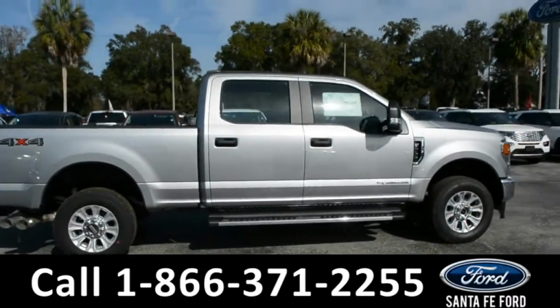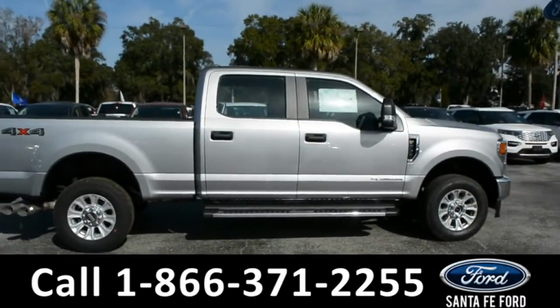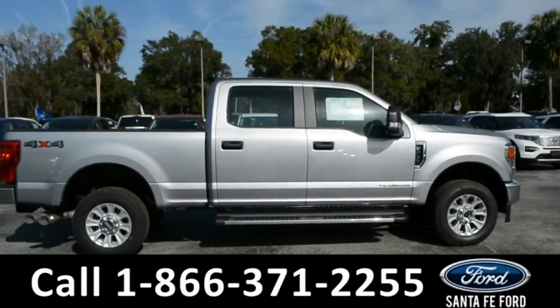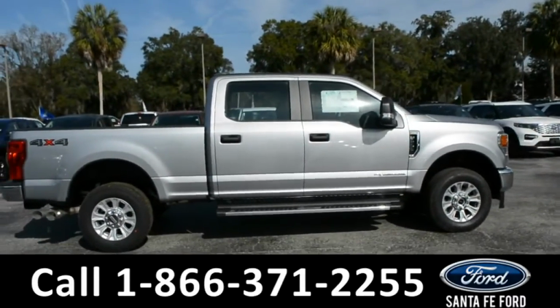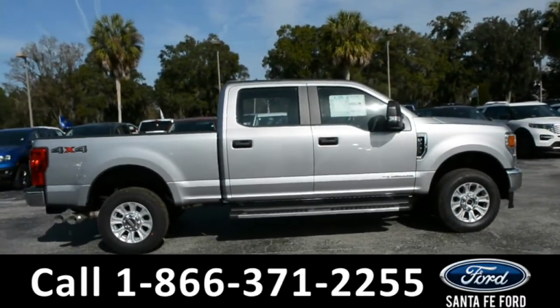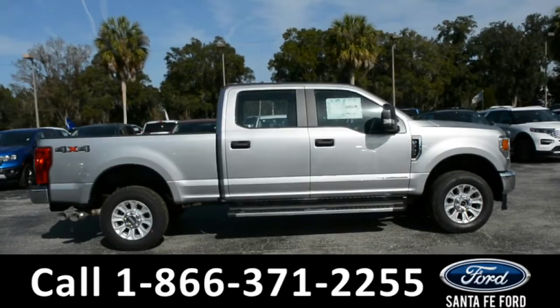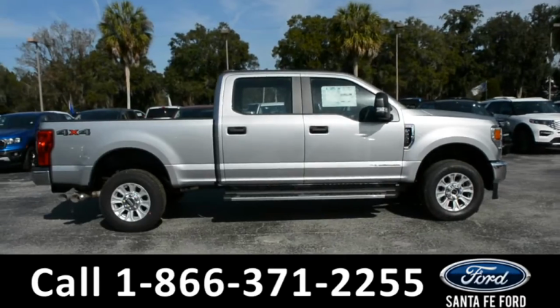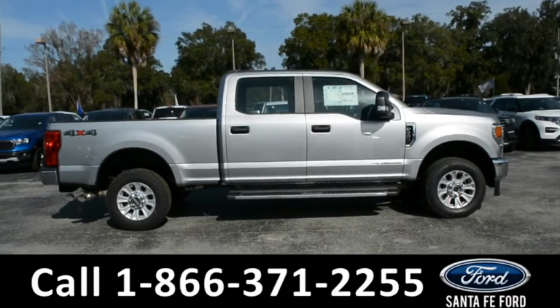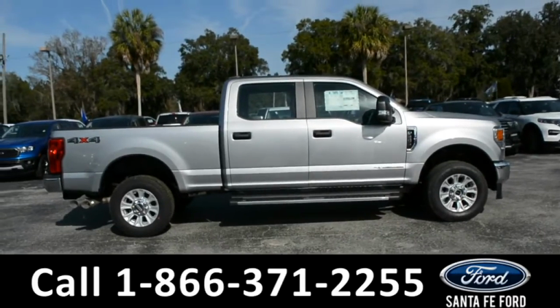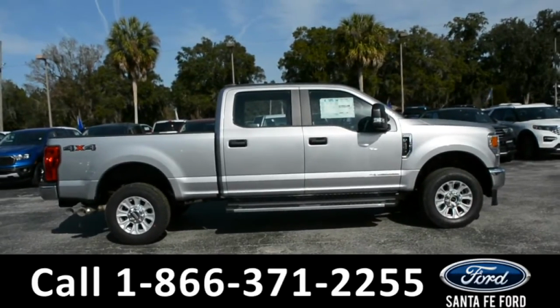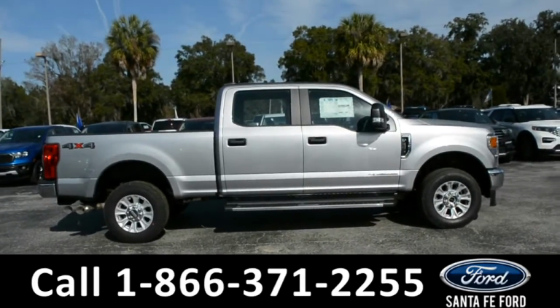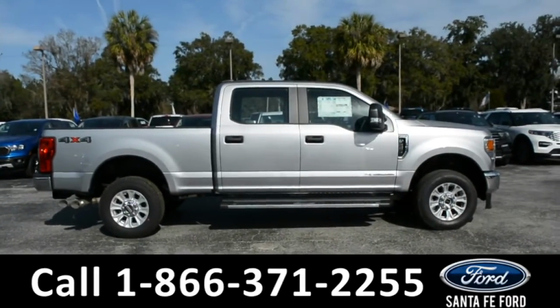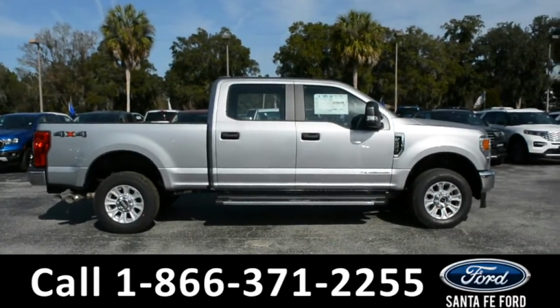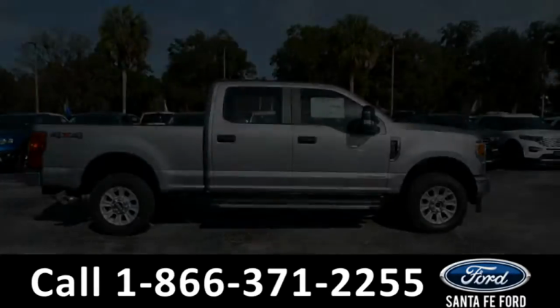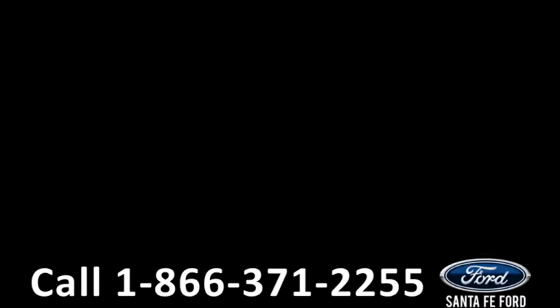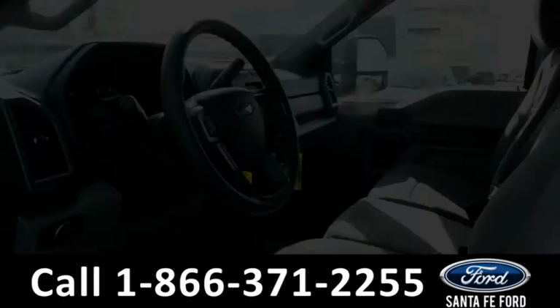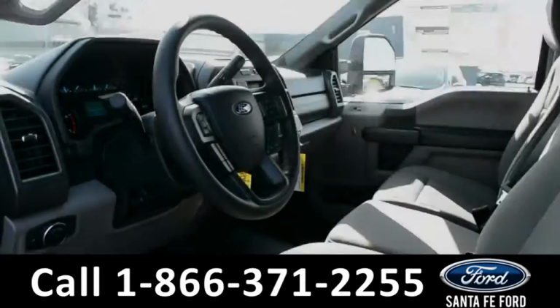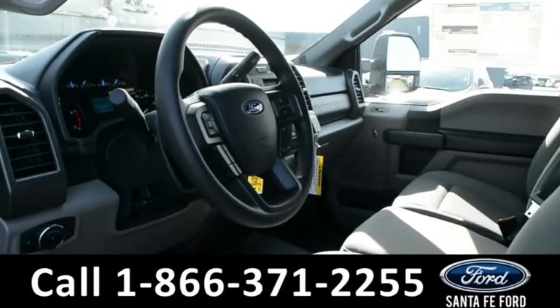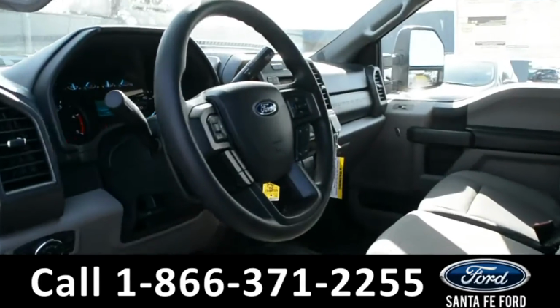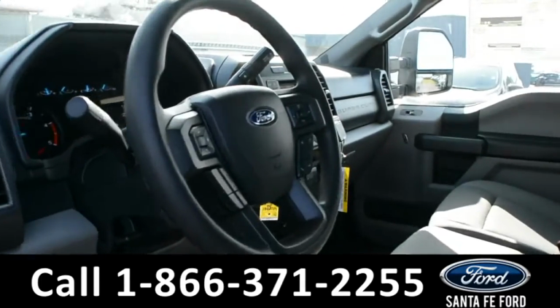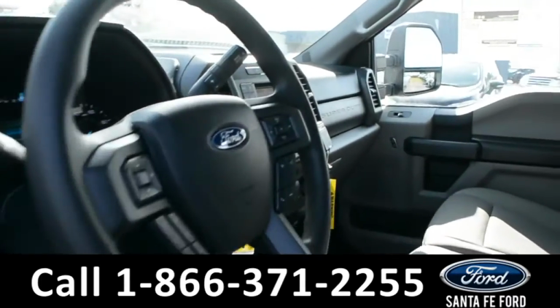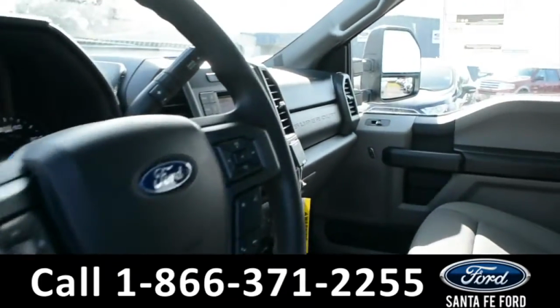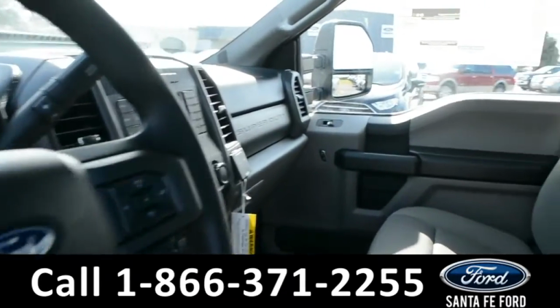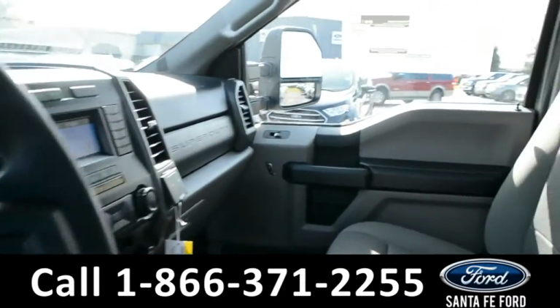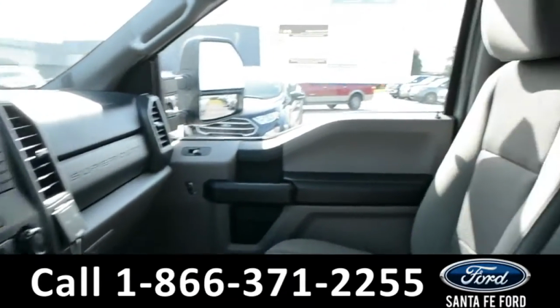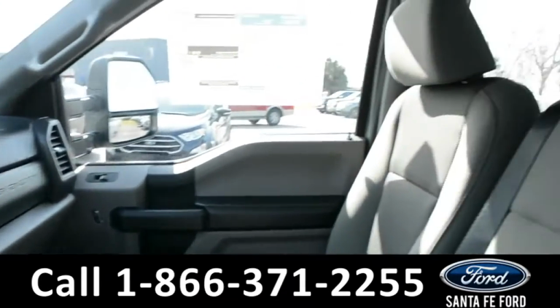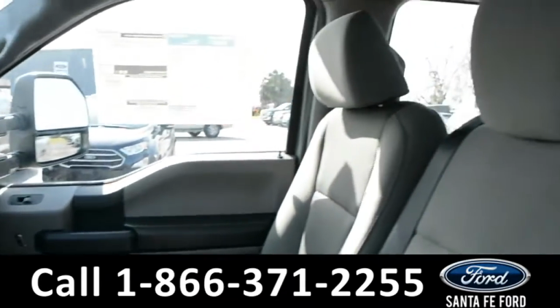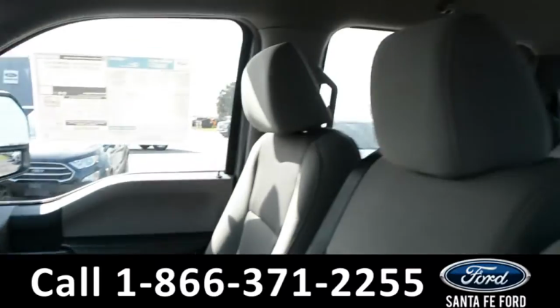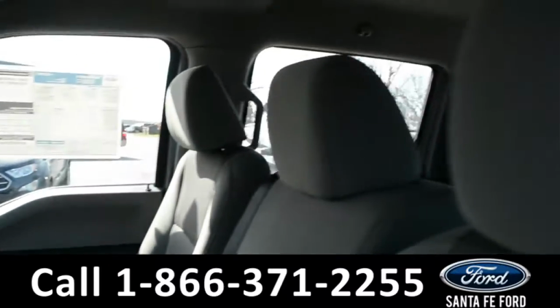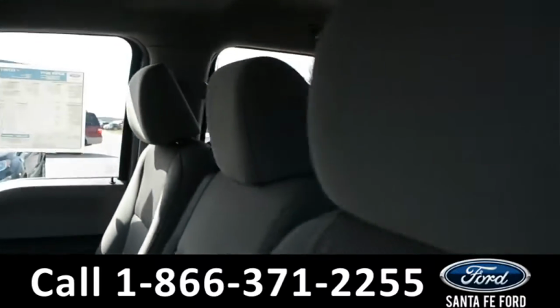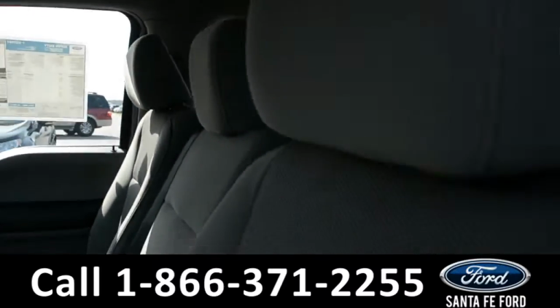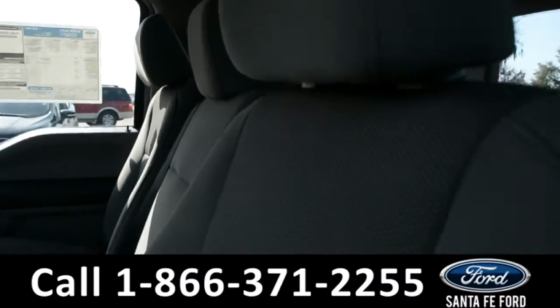Now, let's take a quick look at the inside. These seats are gray cloth.